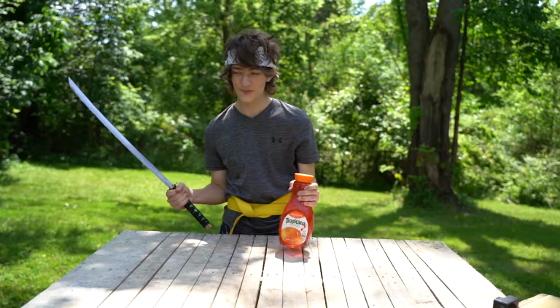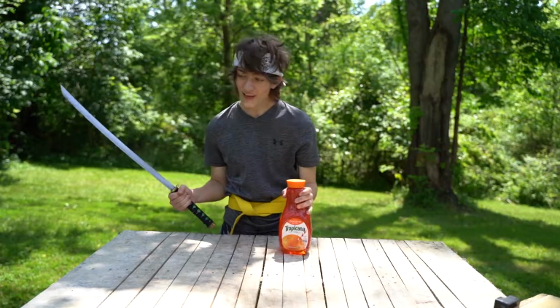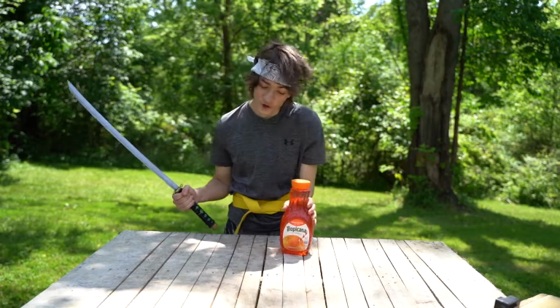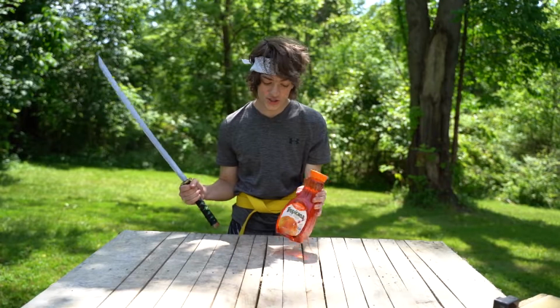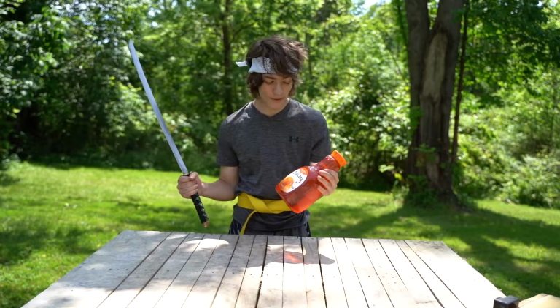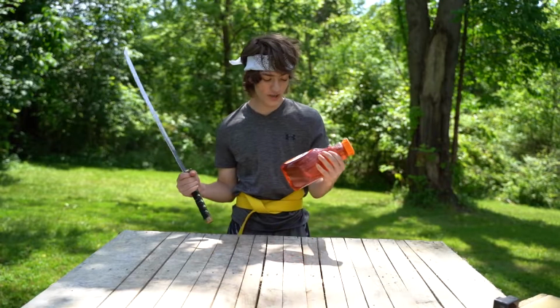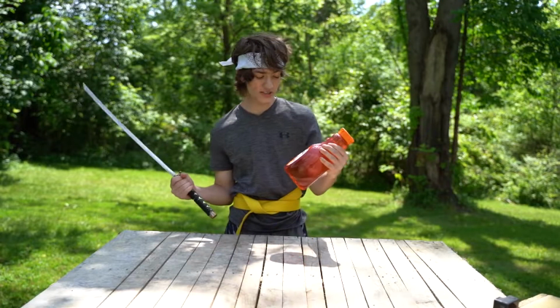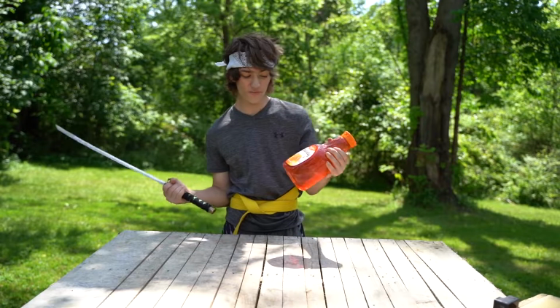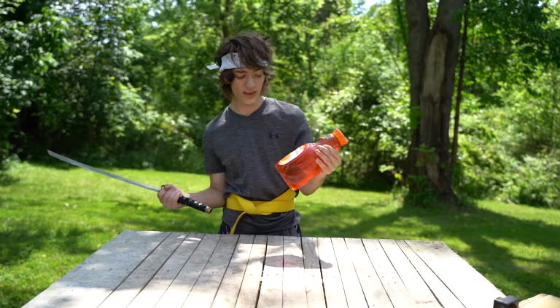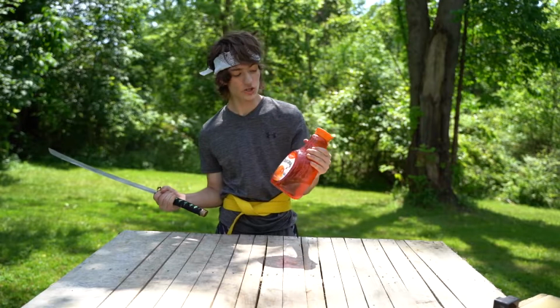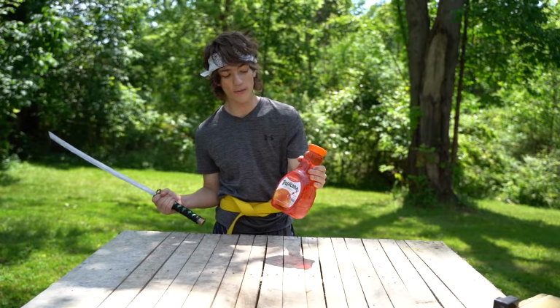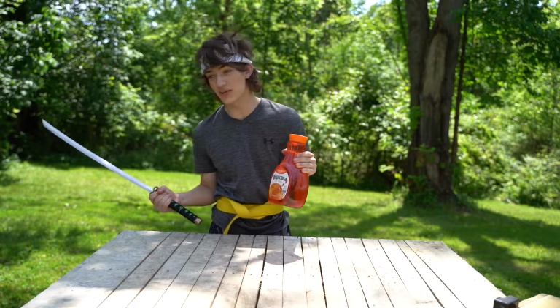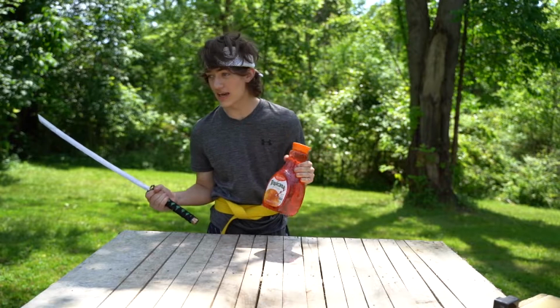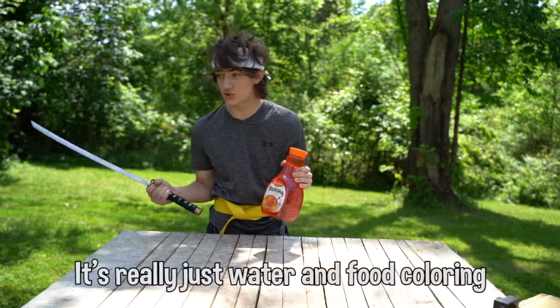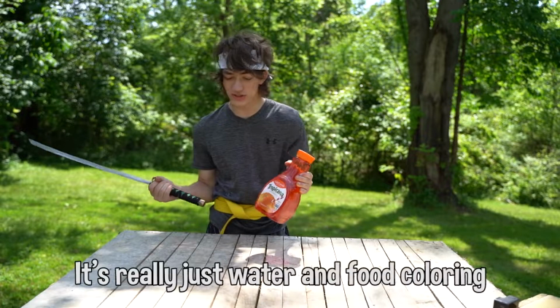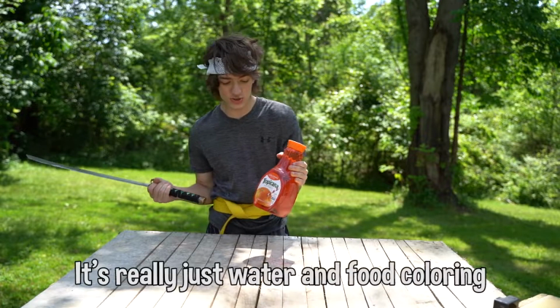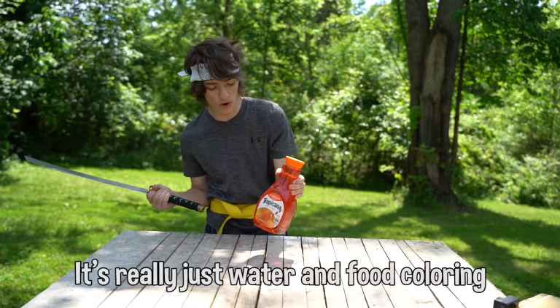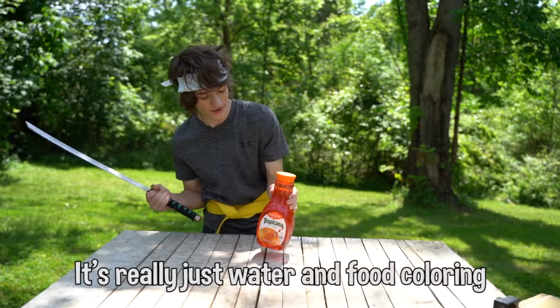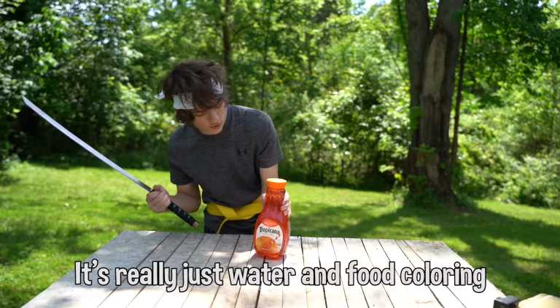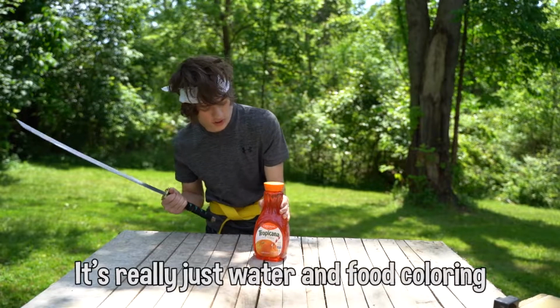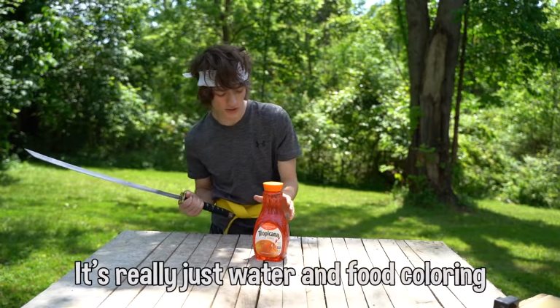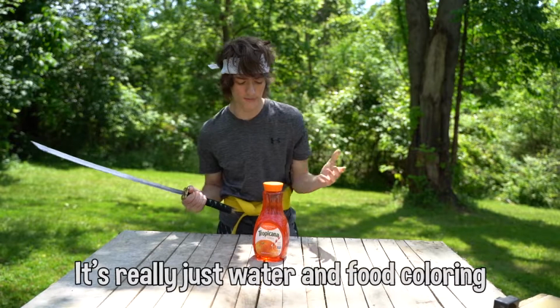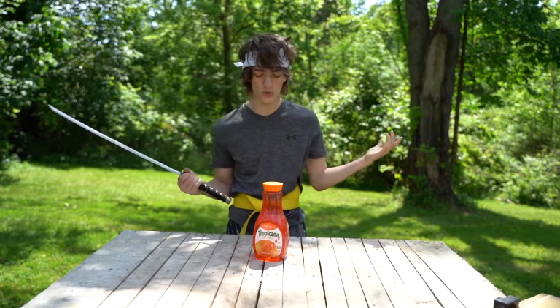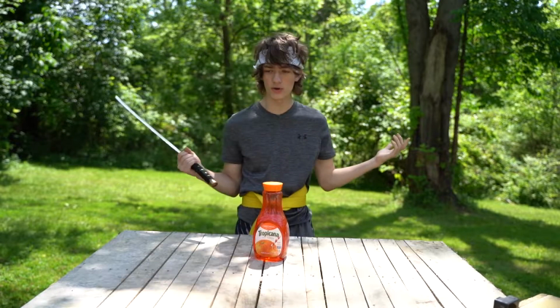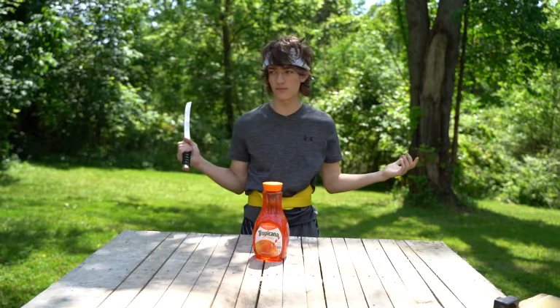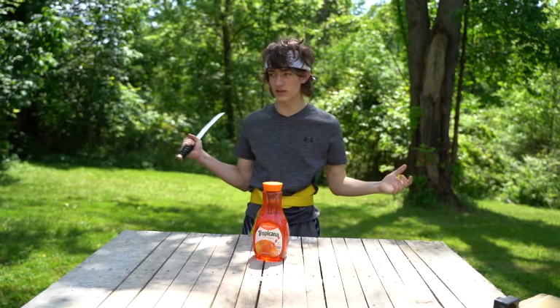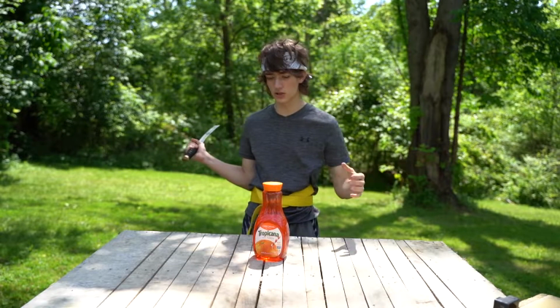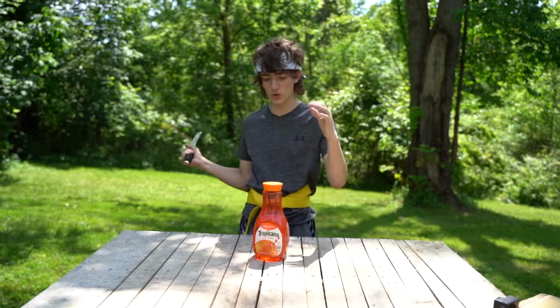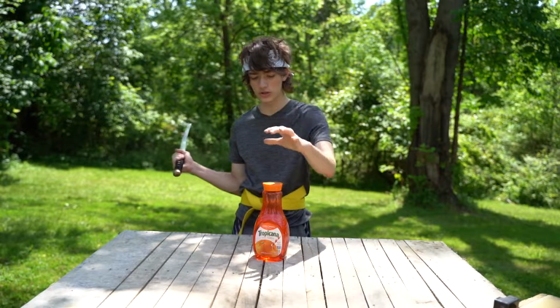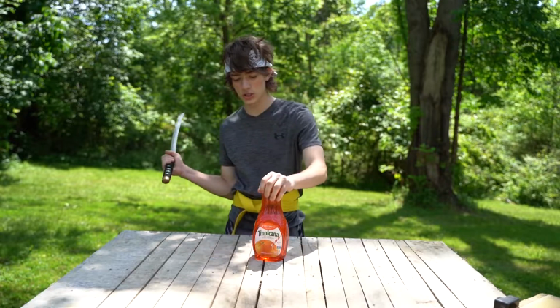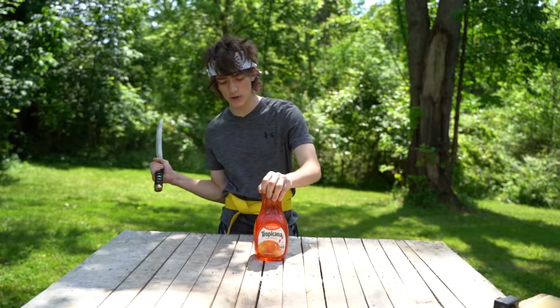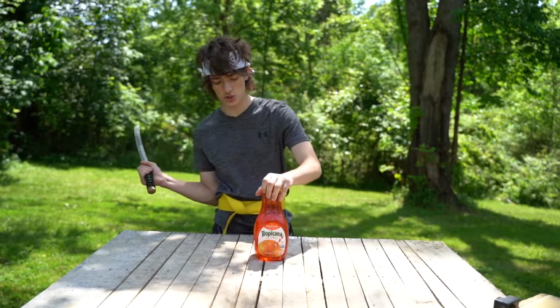First up, we got some fake Tropicana. It's really just water and food coloring, but we want to make it look cooler in slow motion.